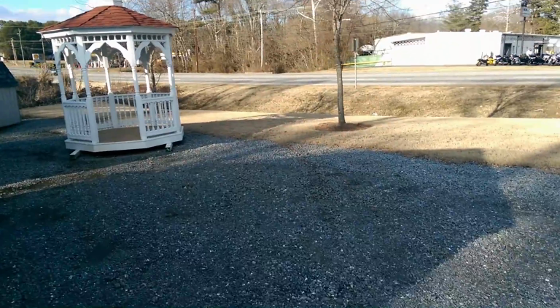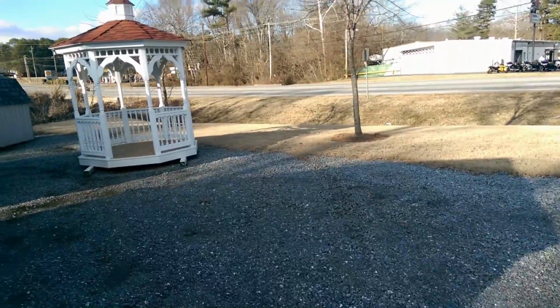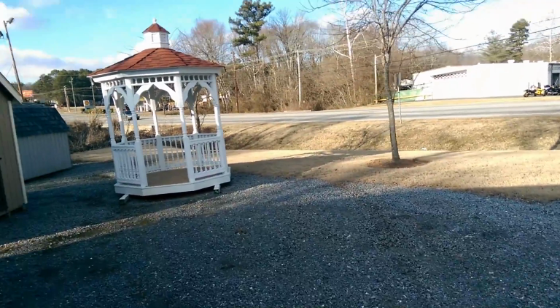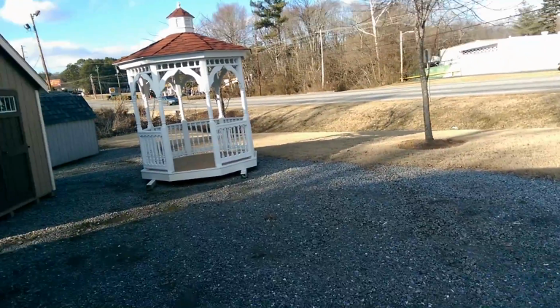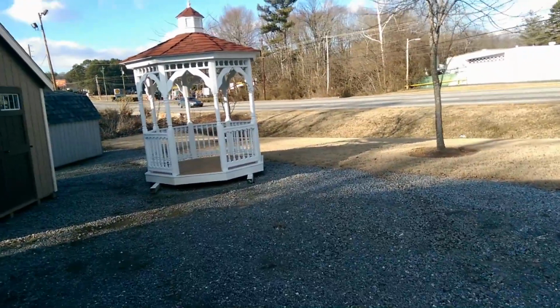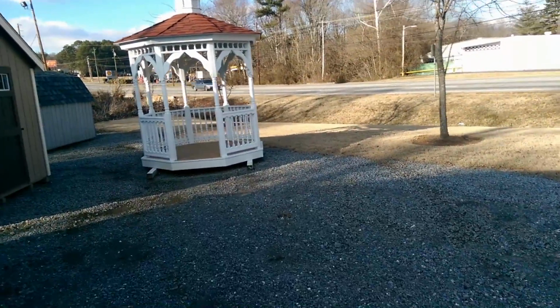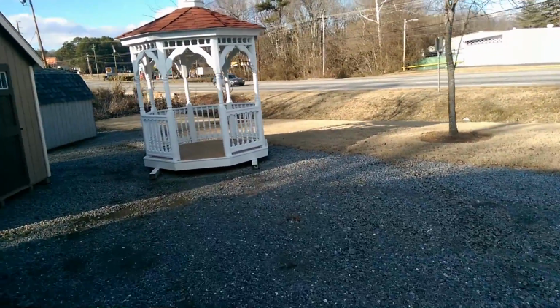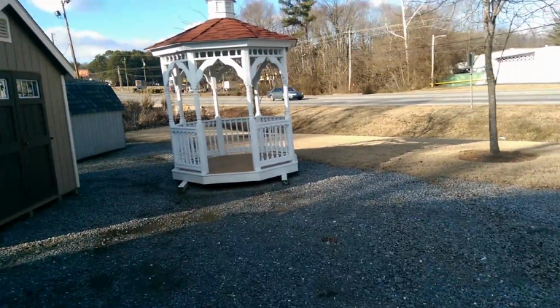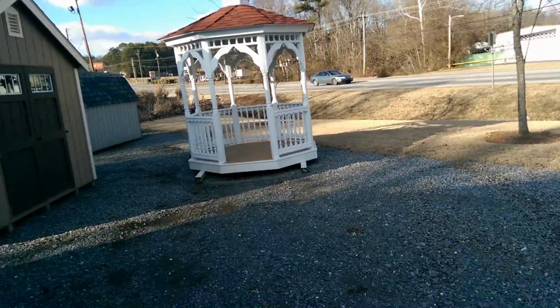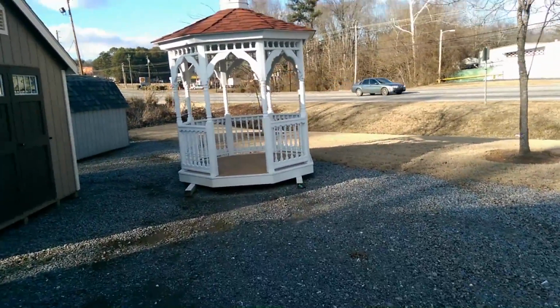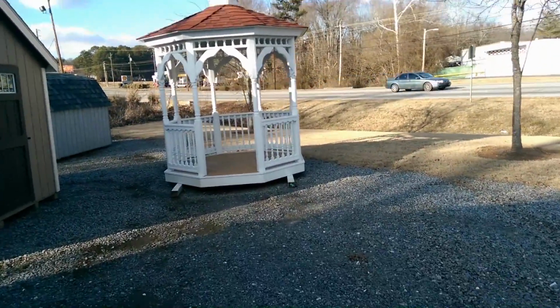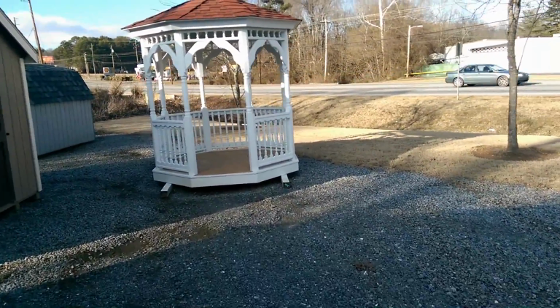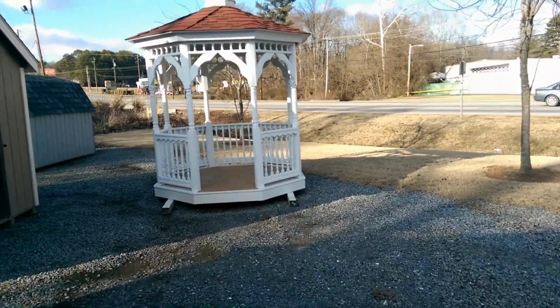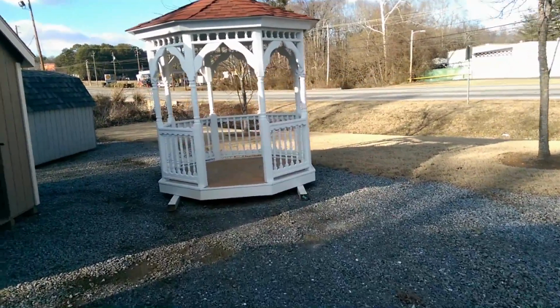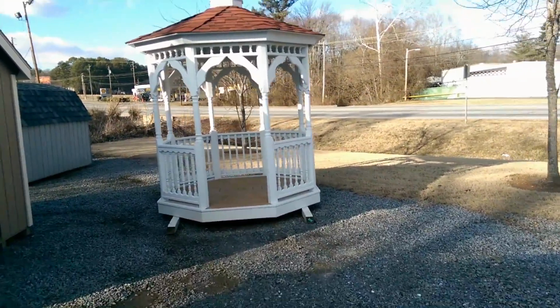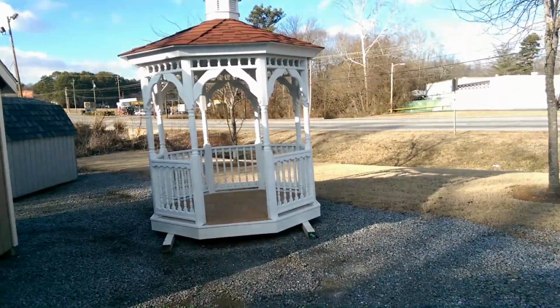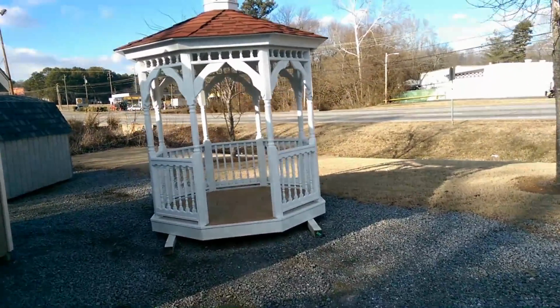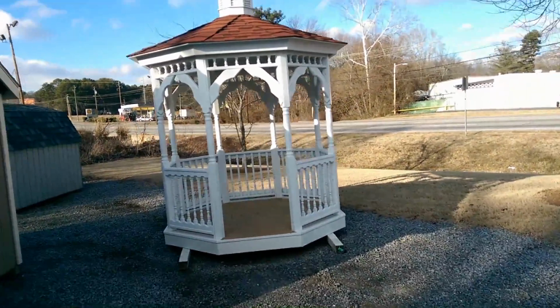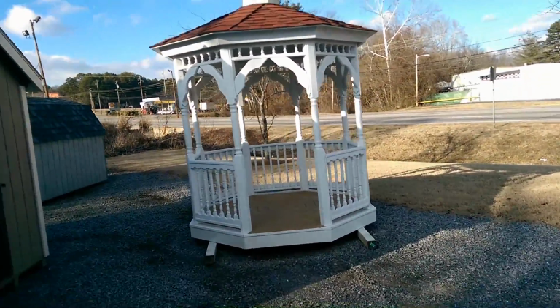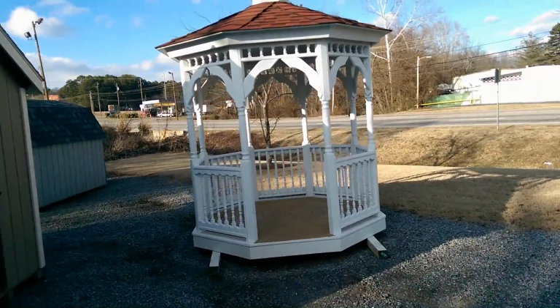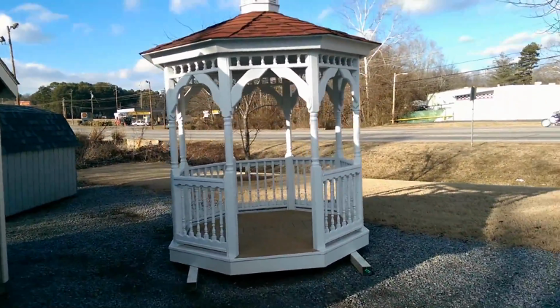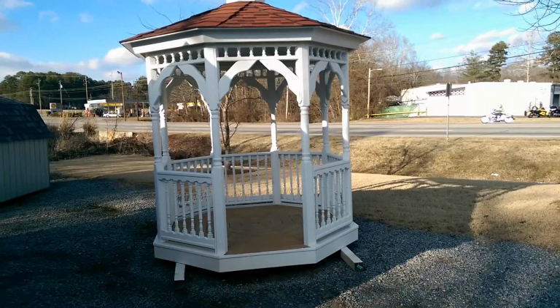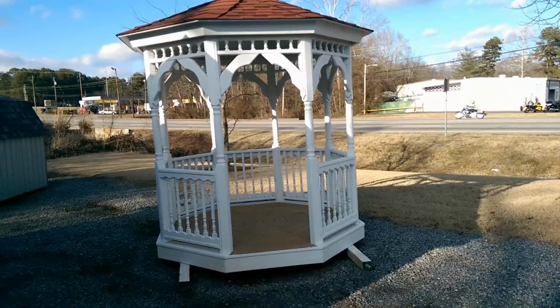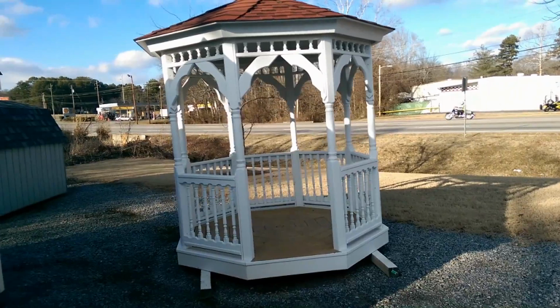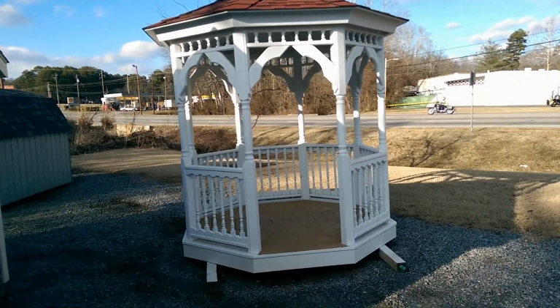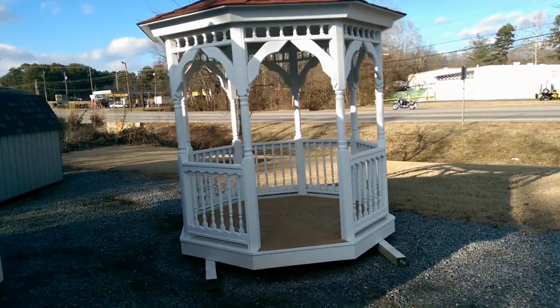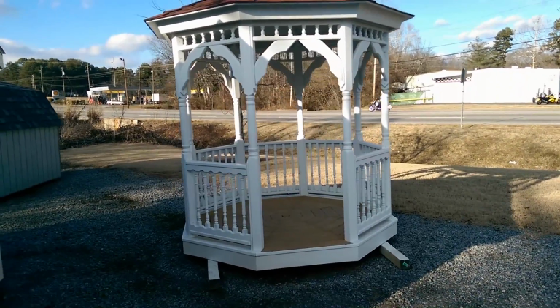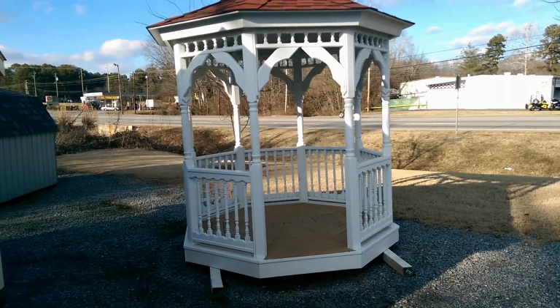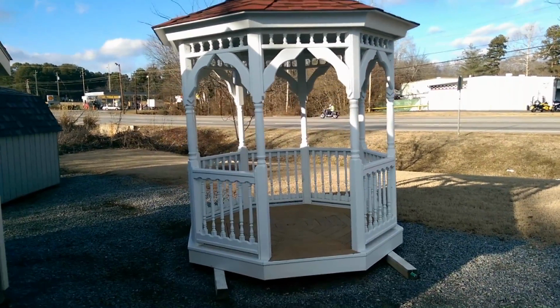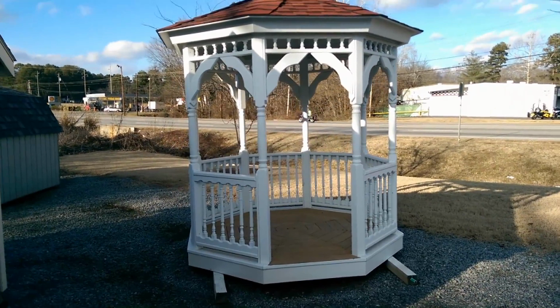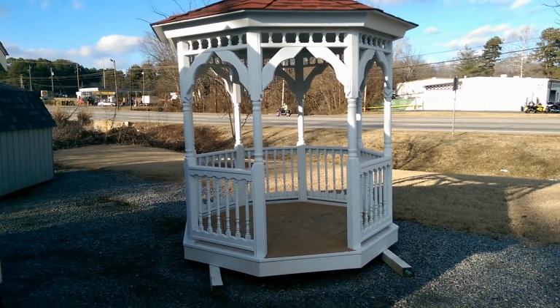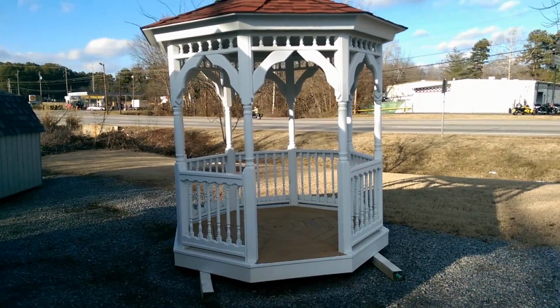Normally I have a 10-footer sitting right there, but someone just bought it and we delivered it. Here's an 8-footer — this is a wood 8-footer.